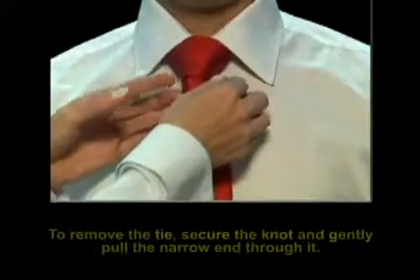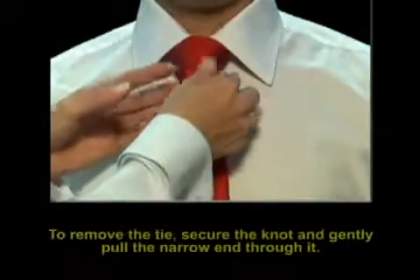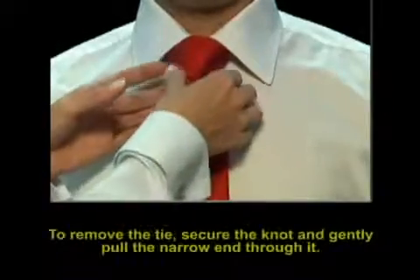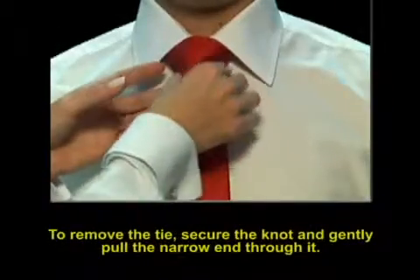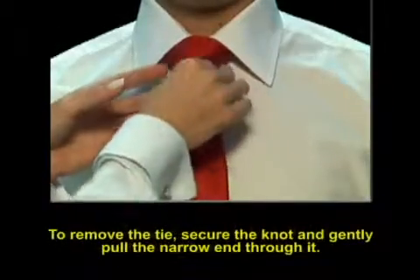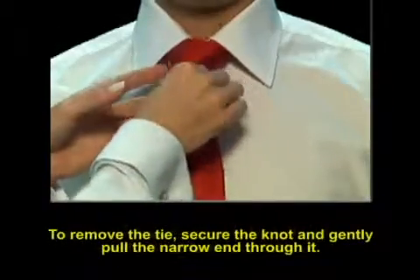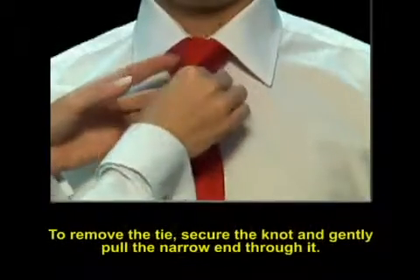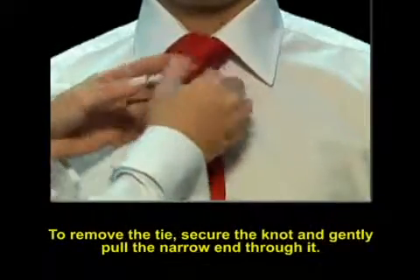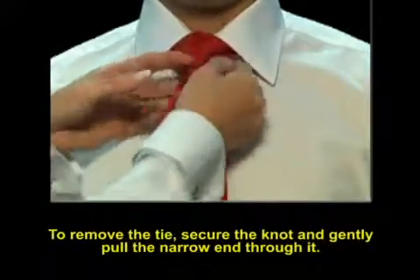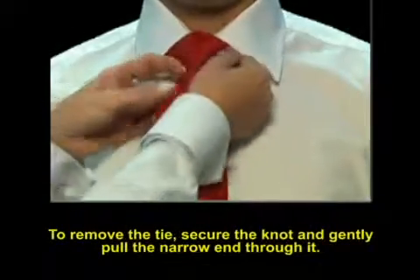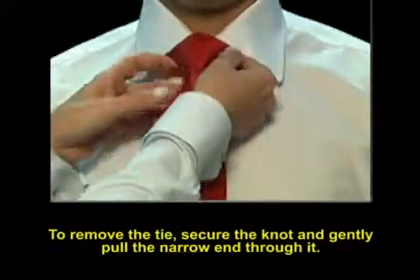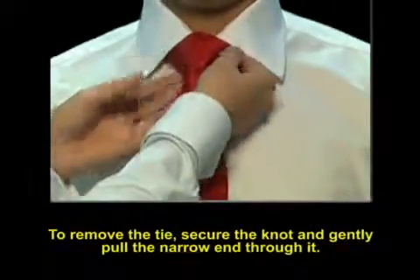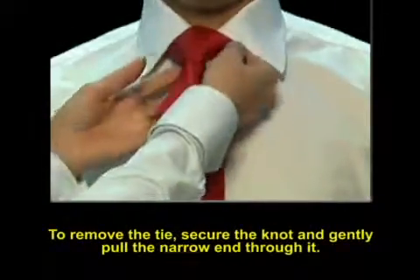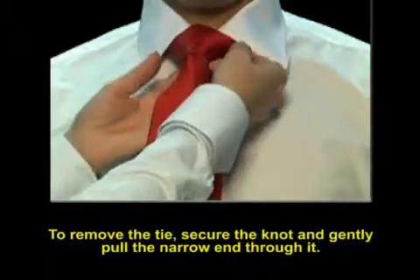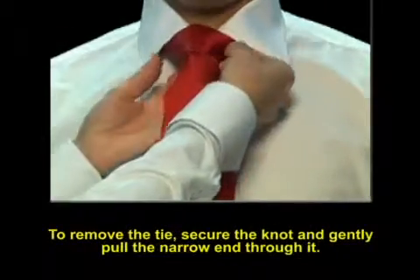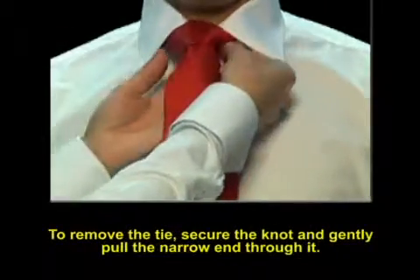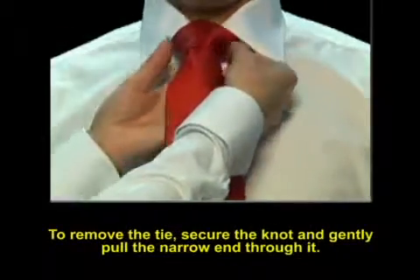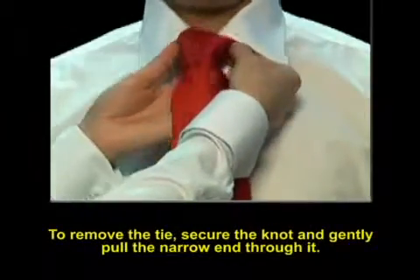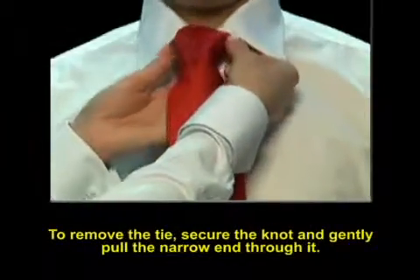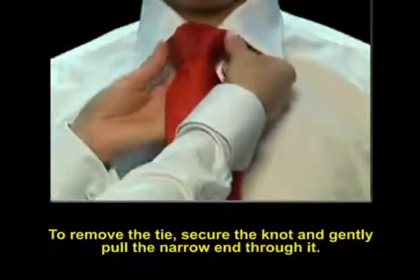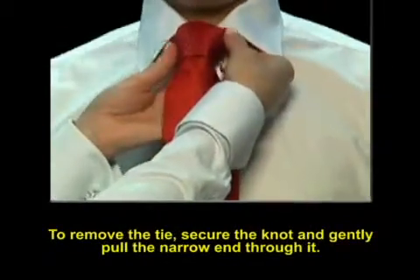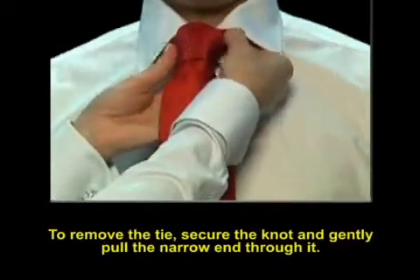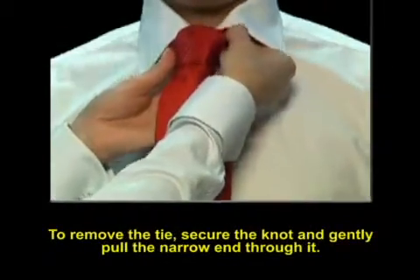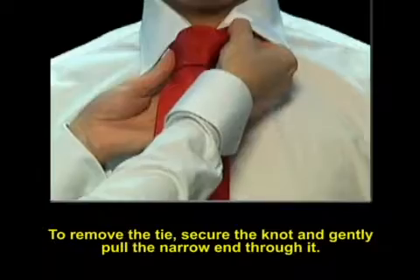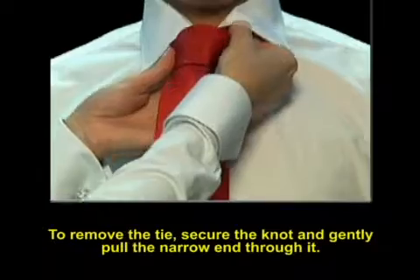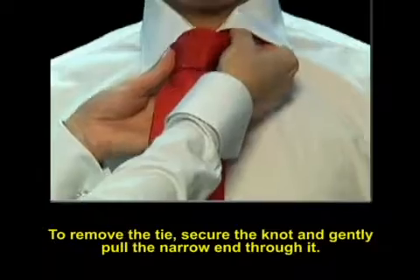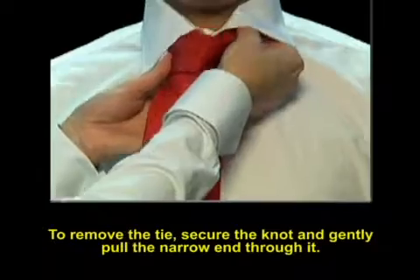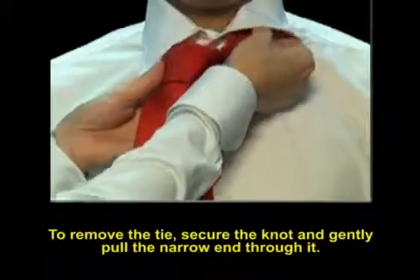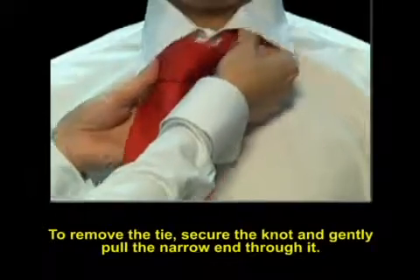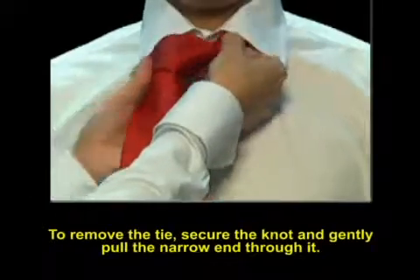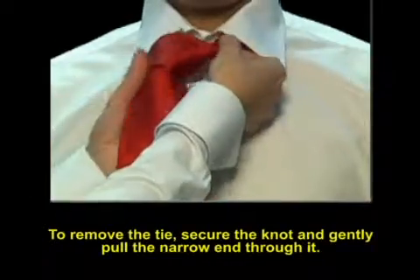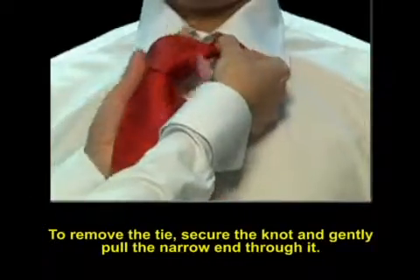To remove the tie, secure the knot and gently pull the narrow end through it.